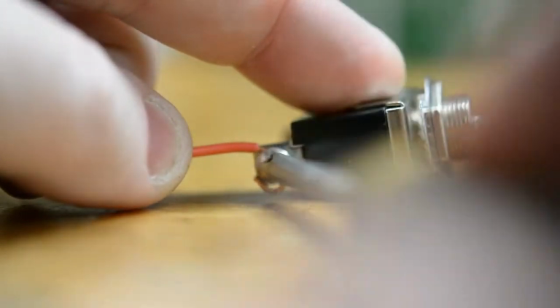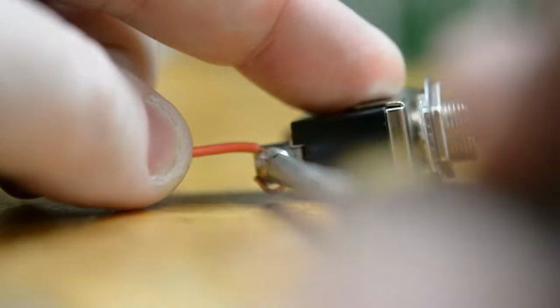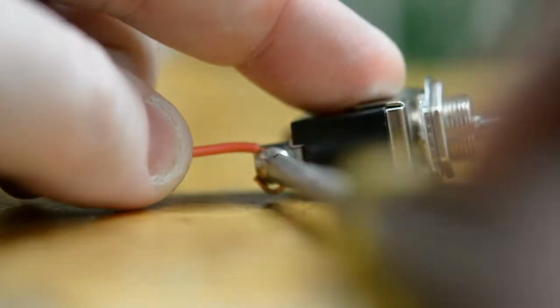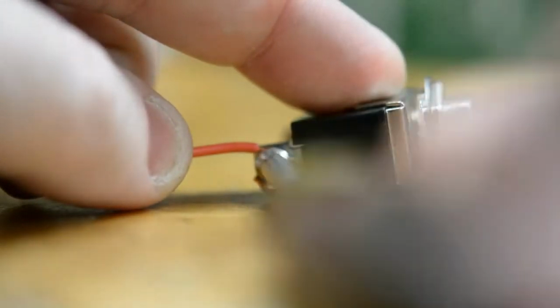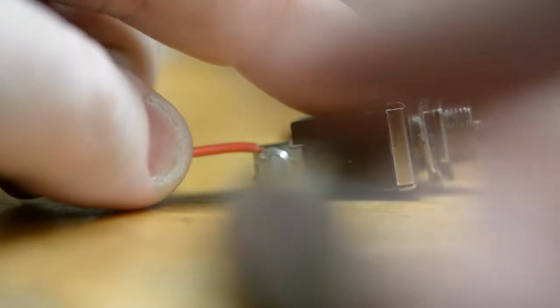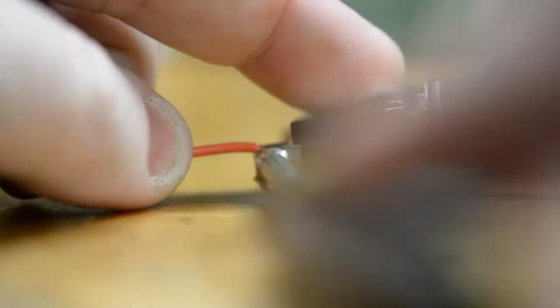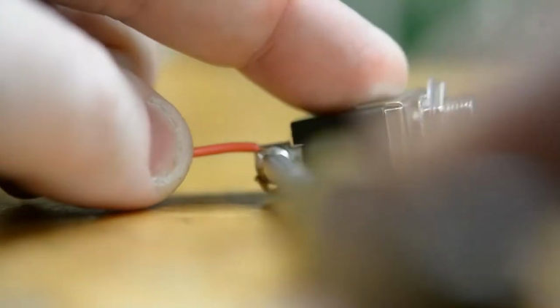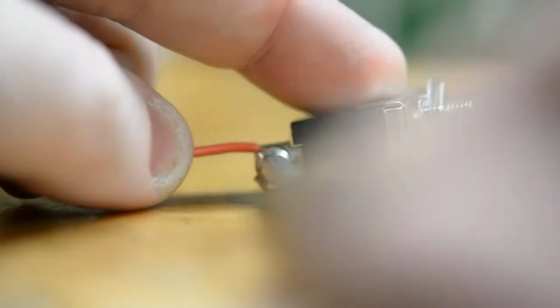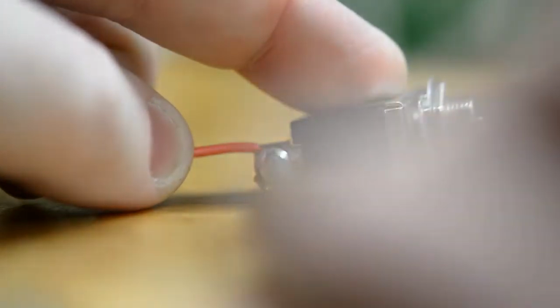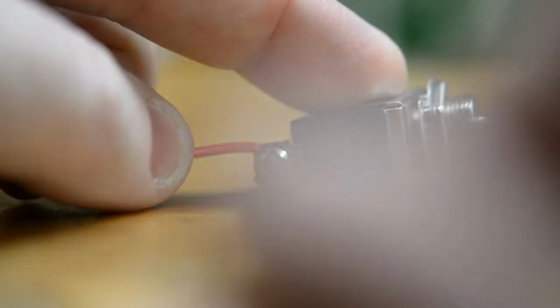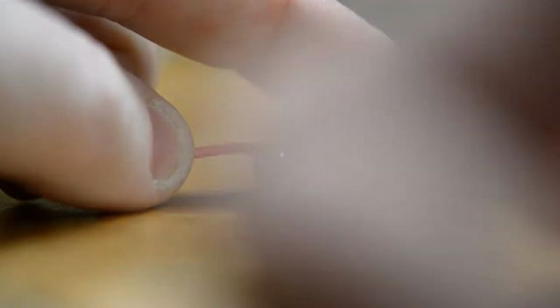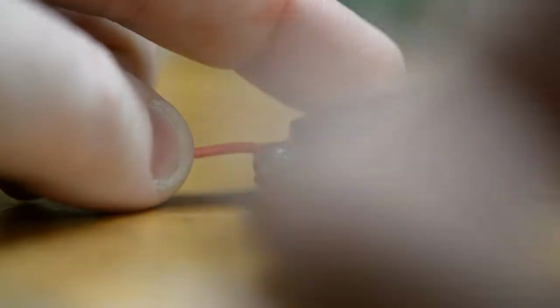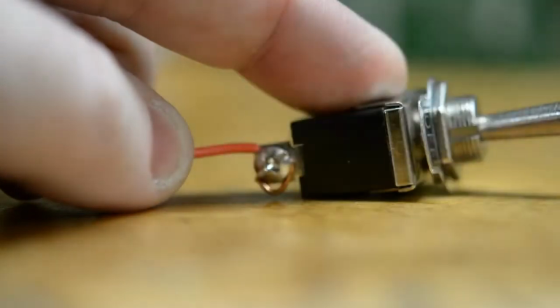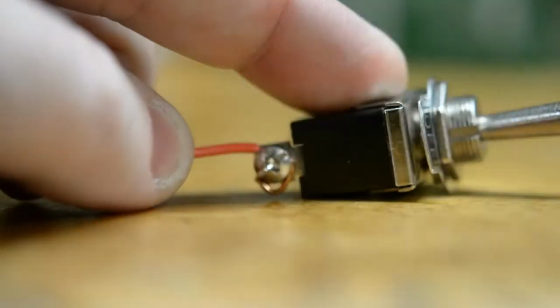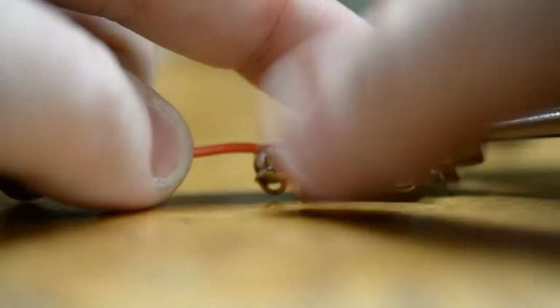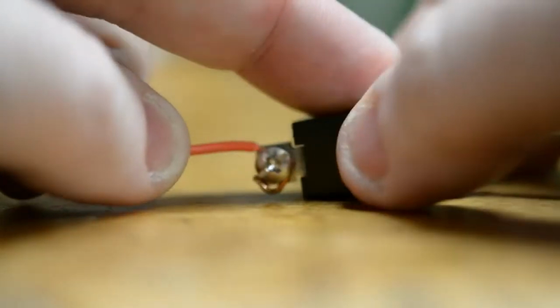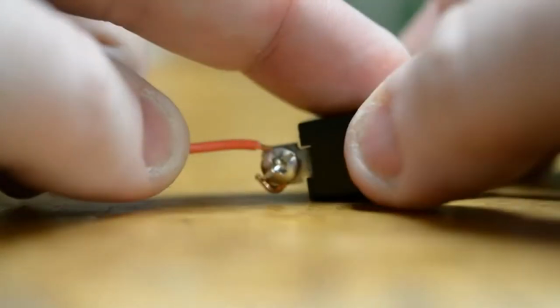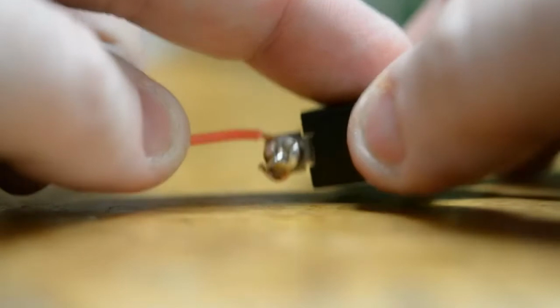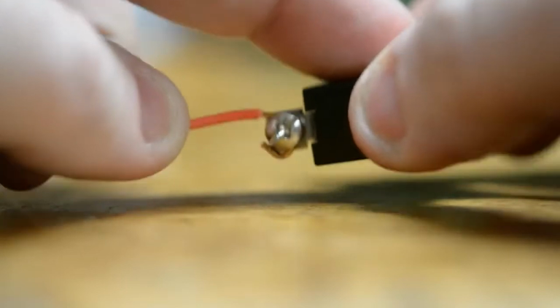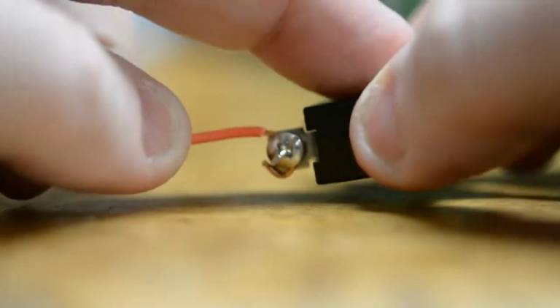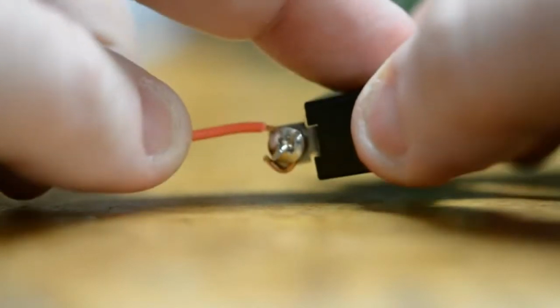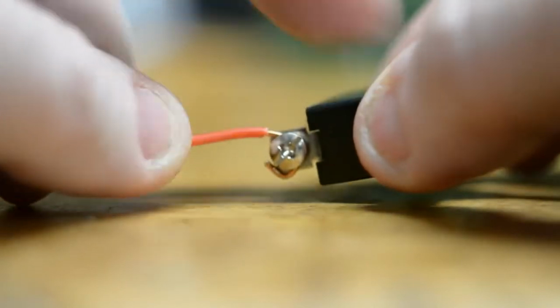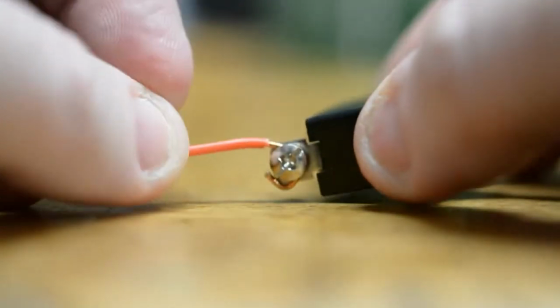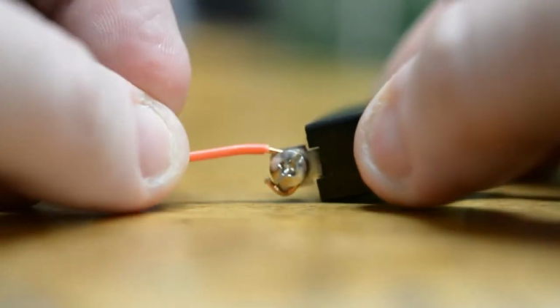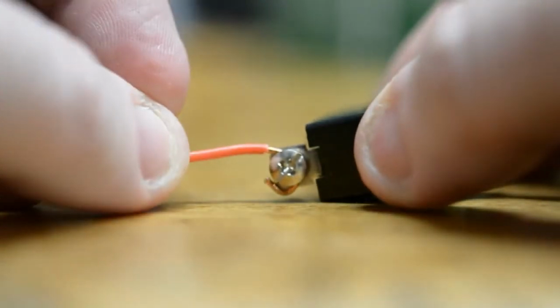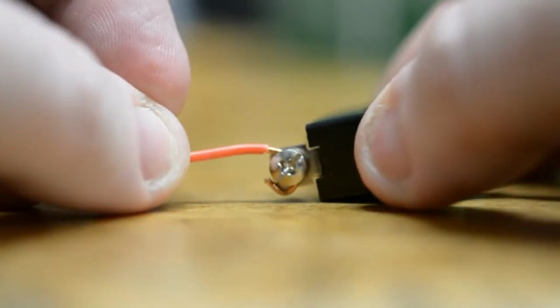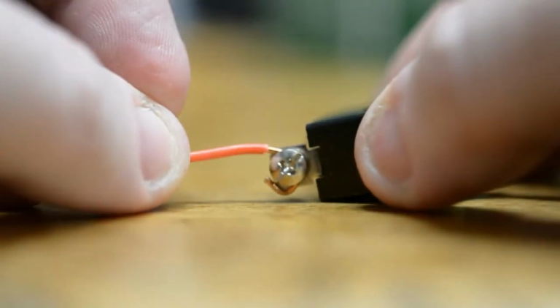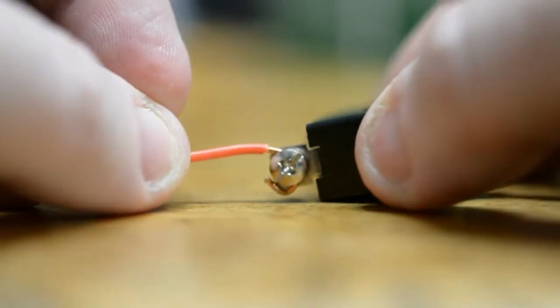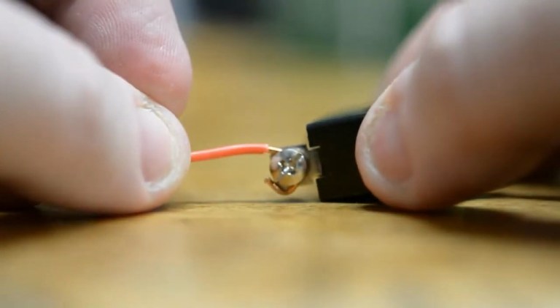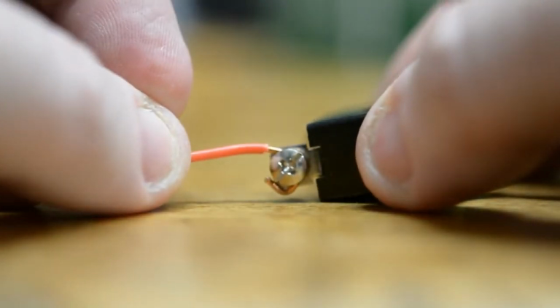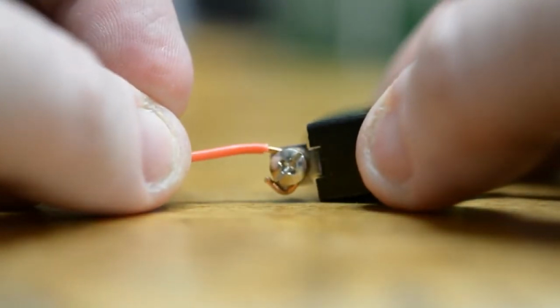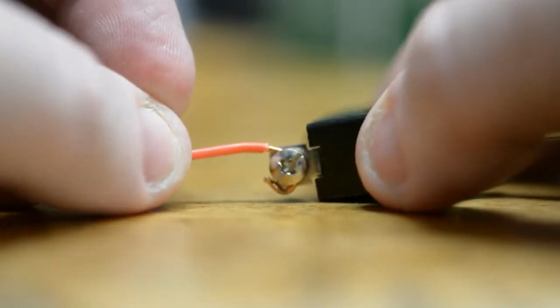For the switch connections, you make a little J with your wire, put it behind the Phillips head screw, and tighten that down. Make sure you're using the red wires on this, because that's the positive side and that's what you need for the switch.